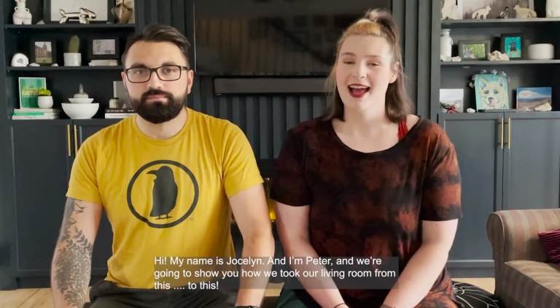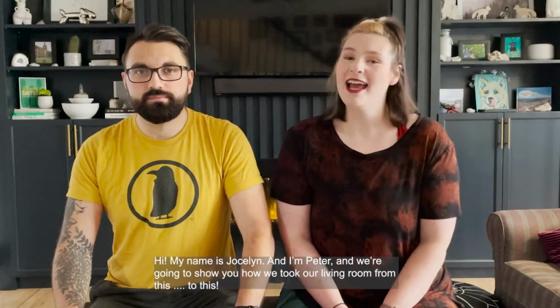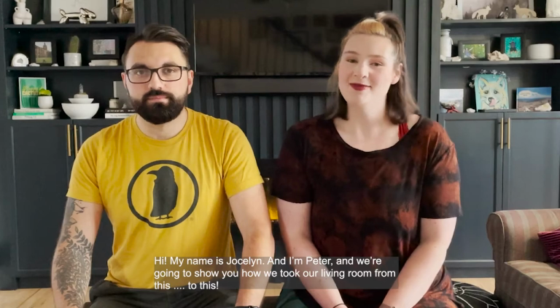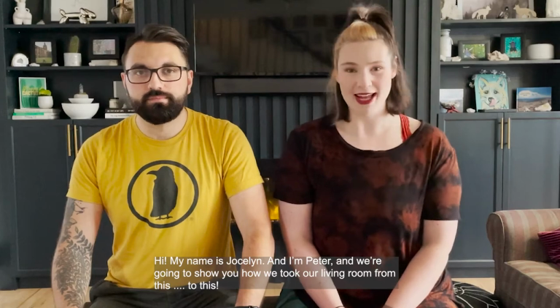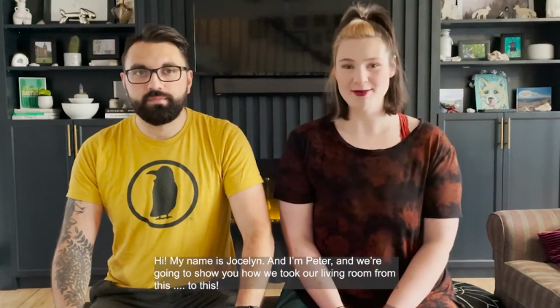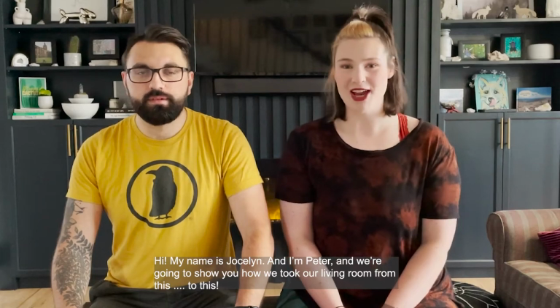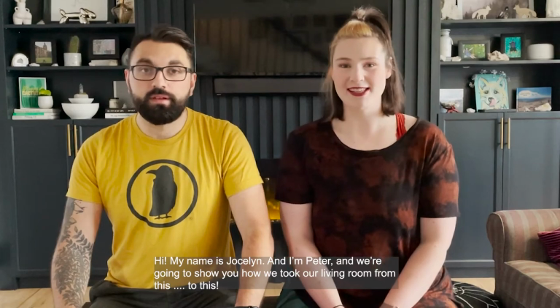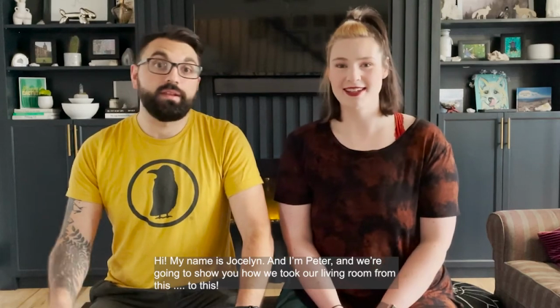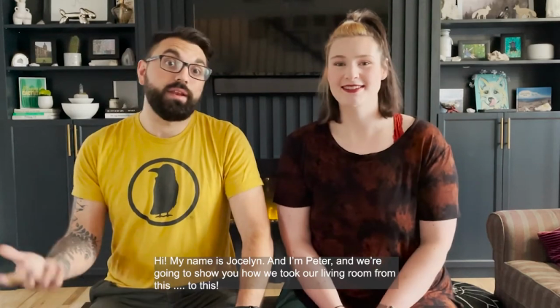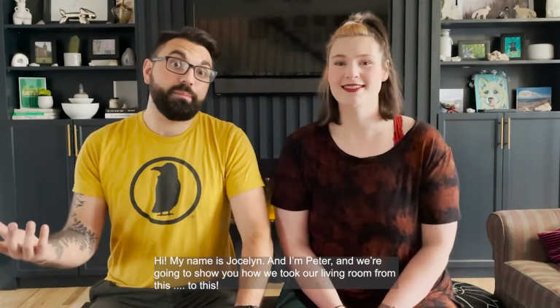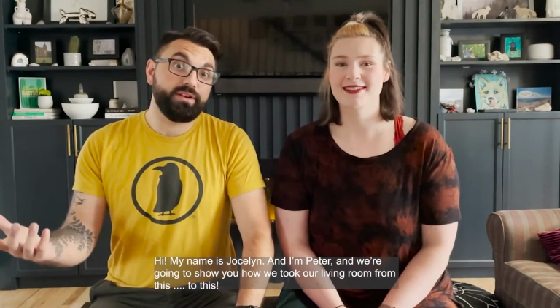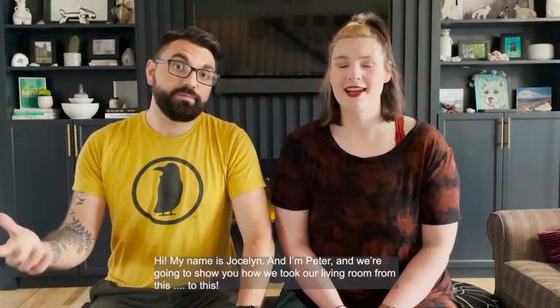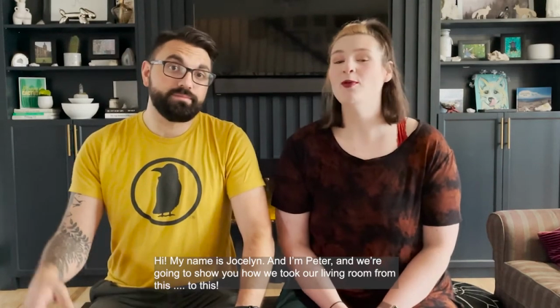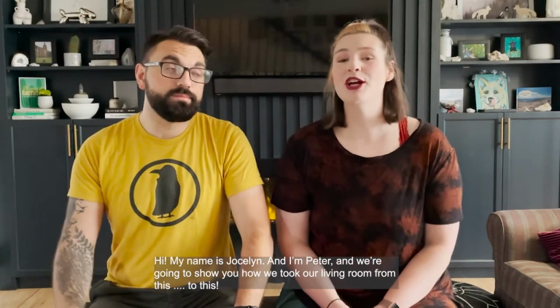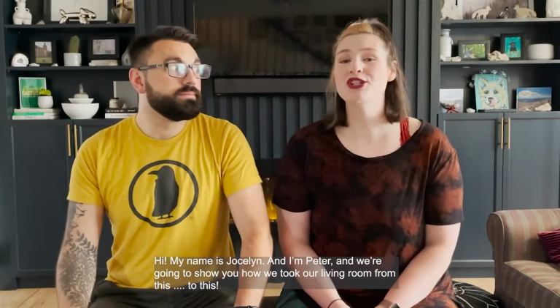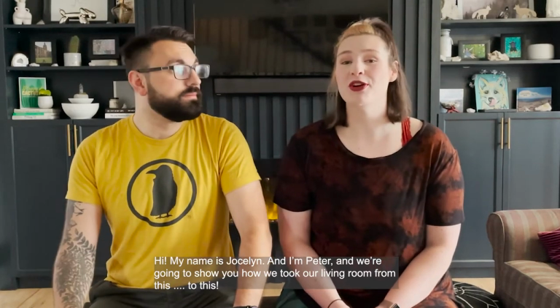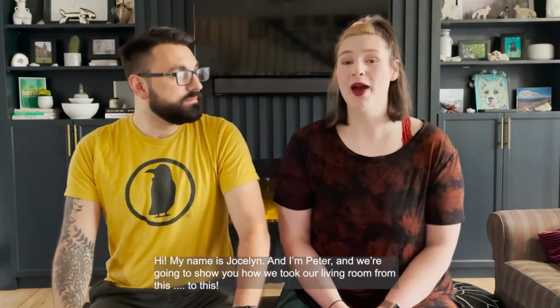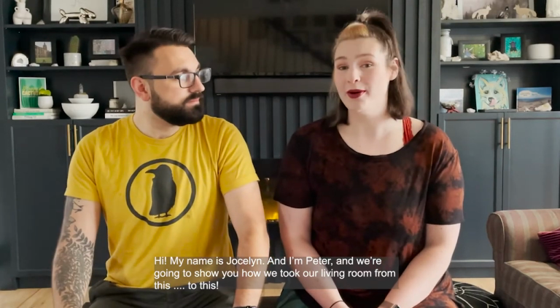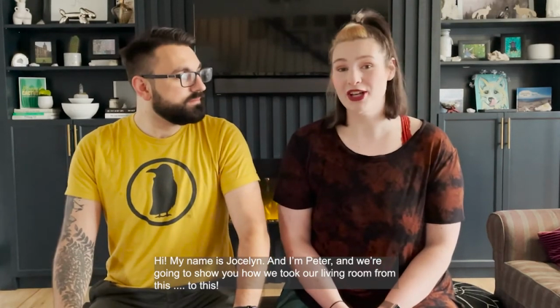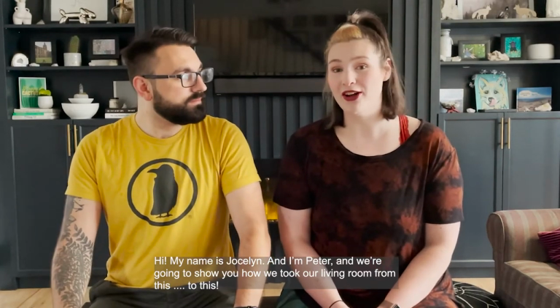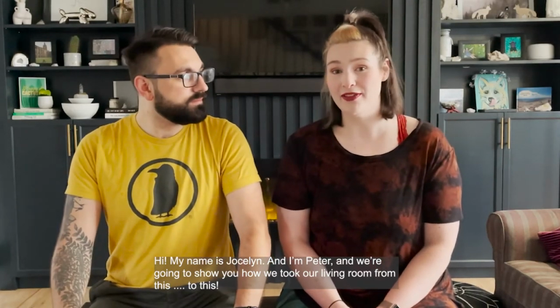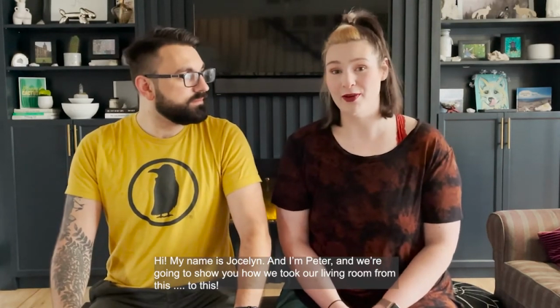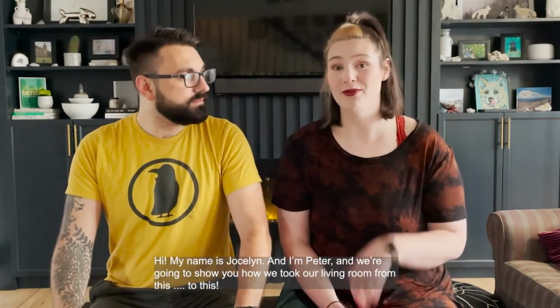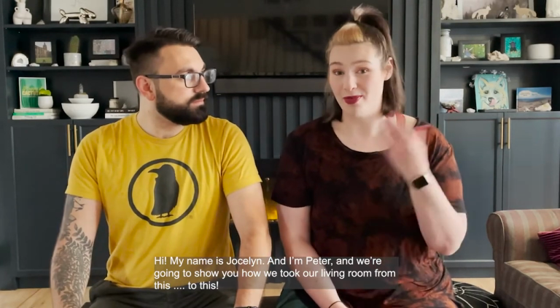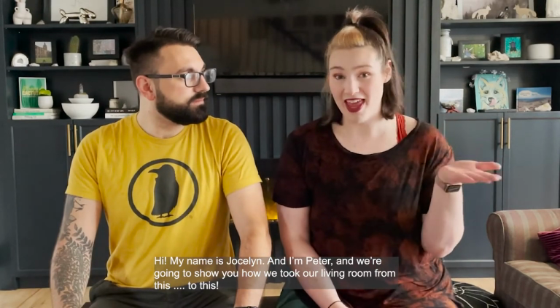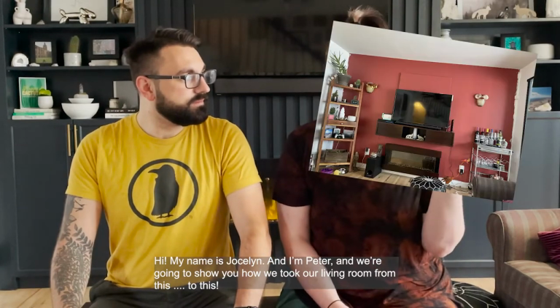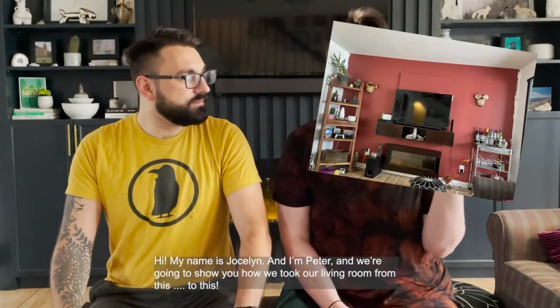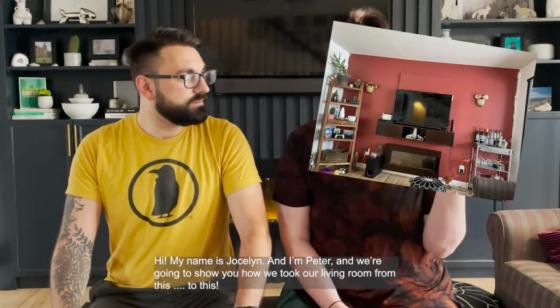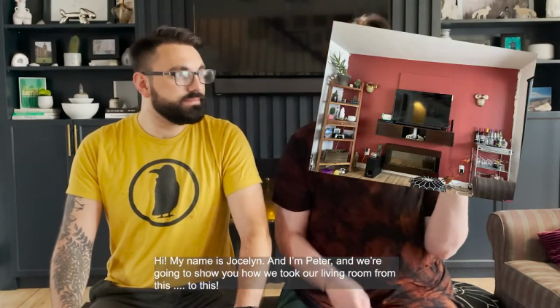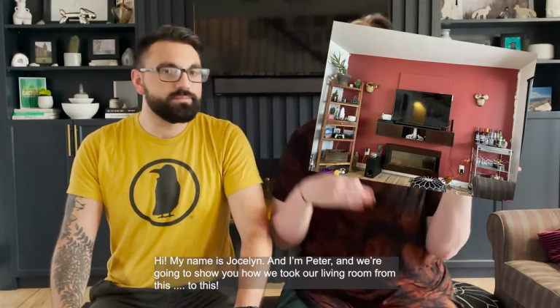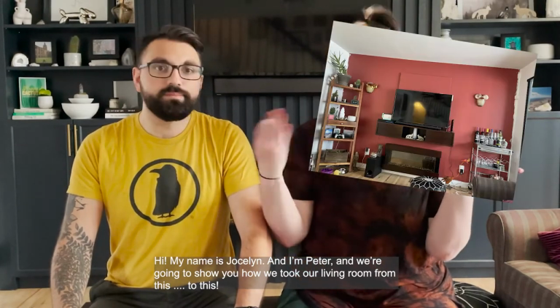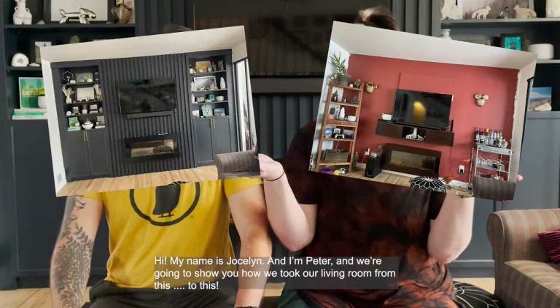Hi, my name is Jocelyn. And I'm Peter. And we're going to show you how we took our living room from this to this.